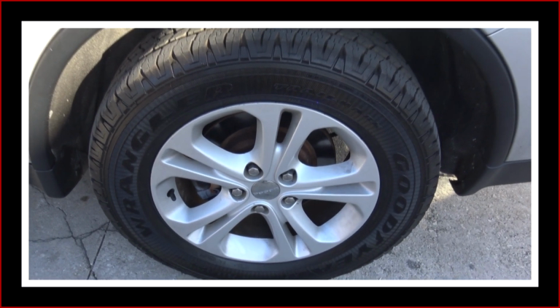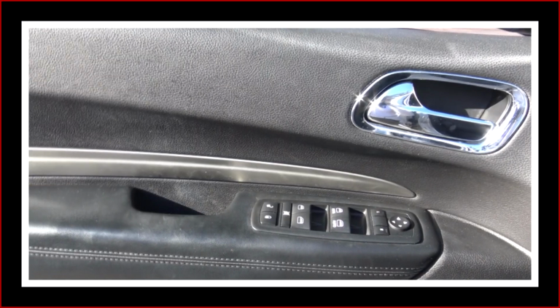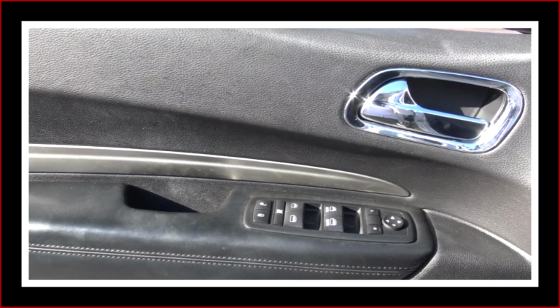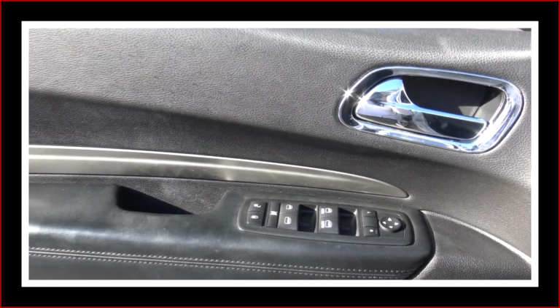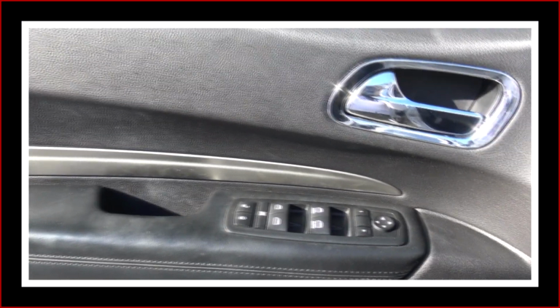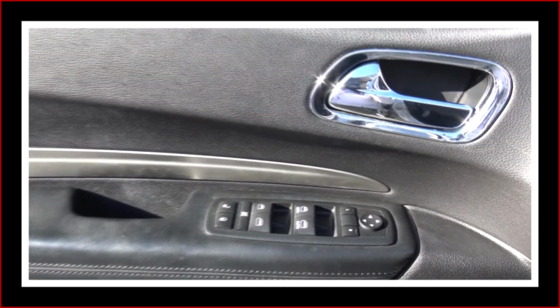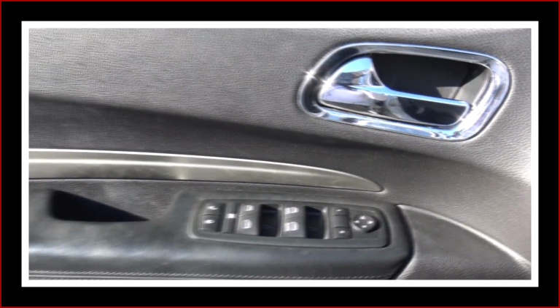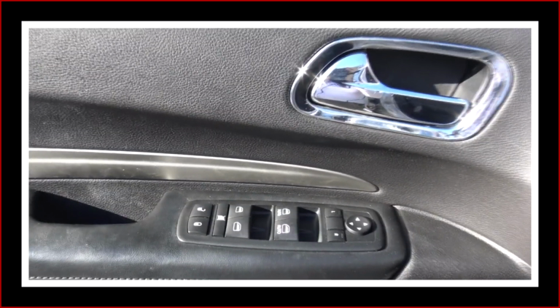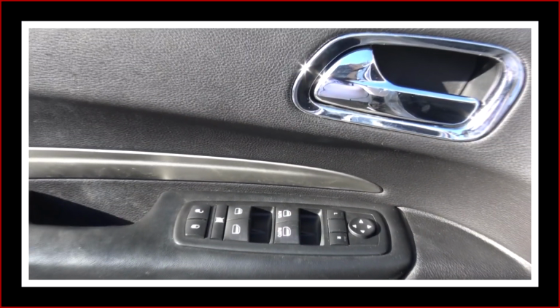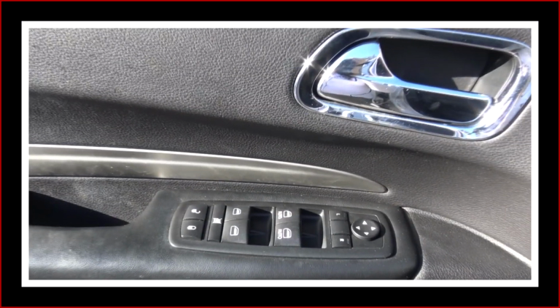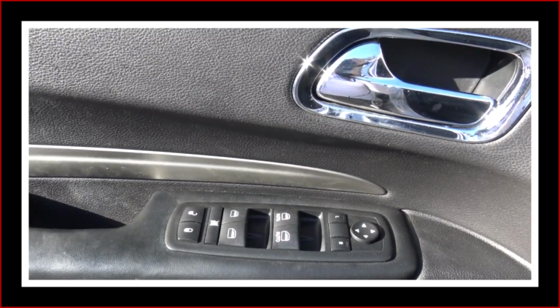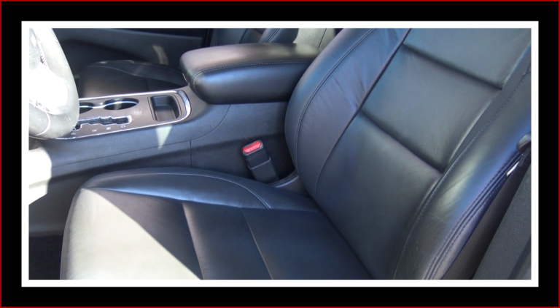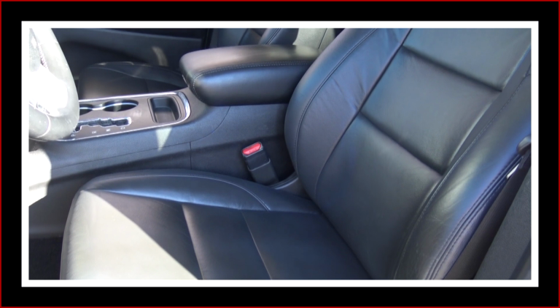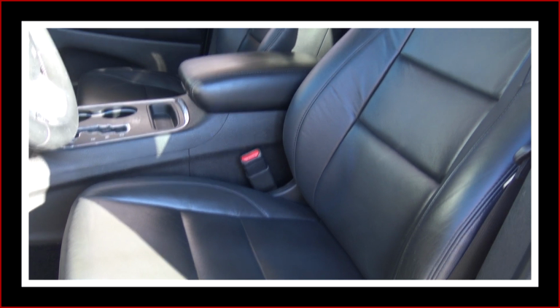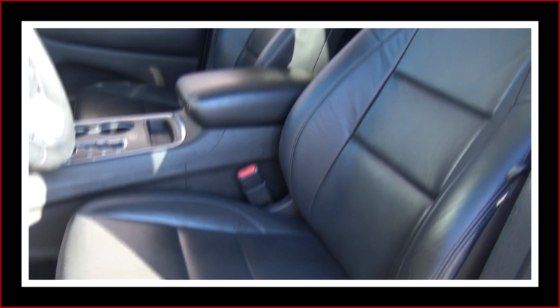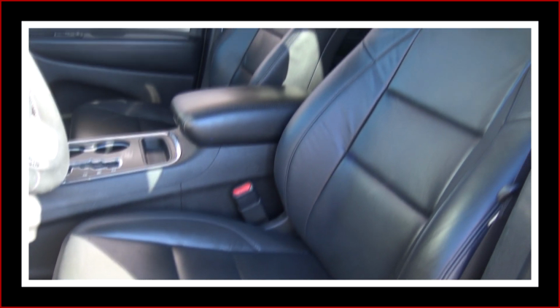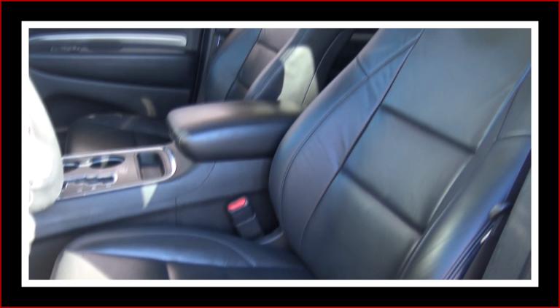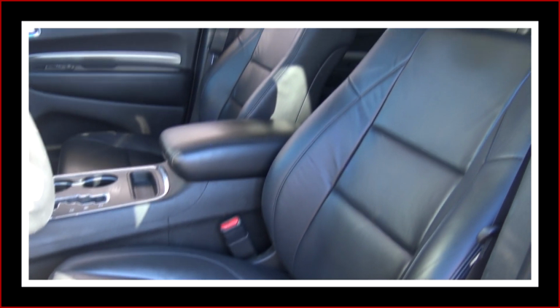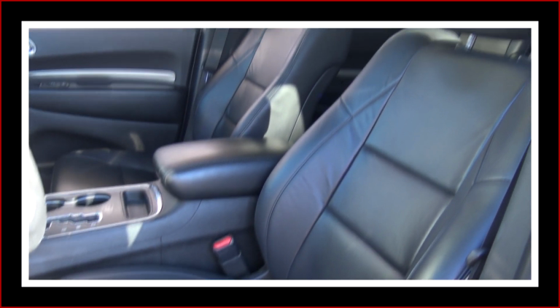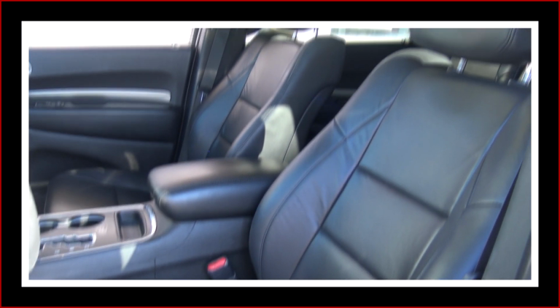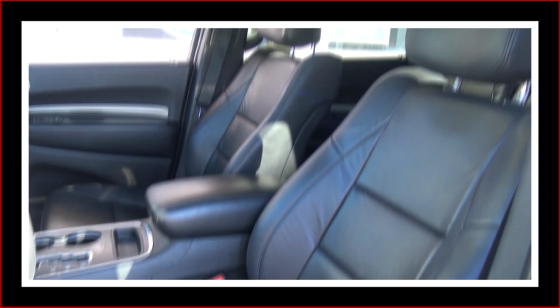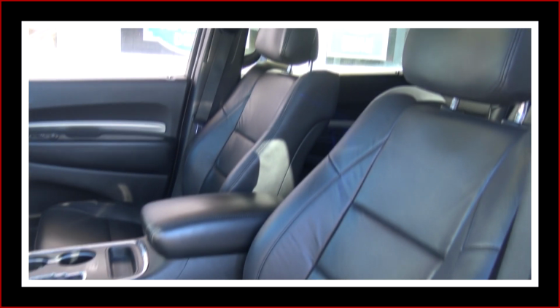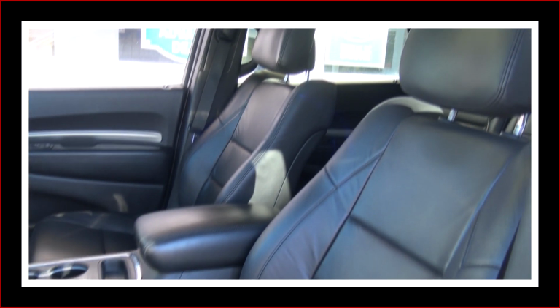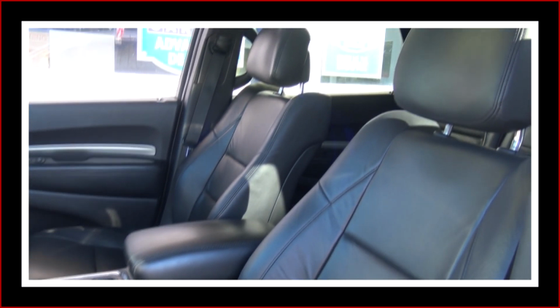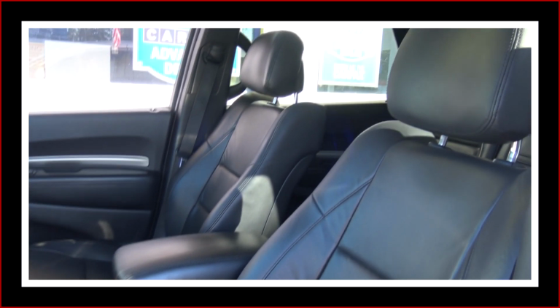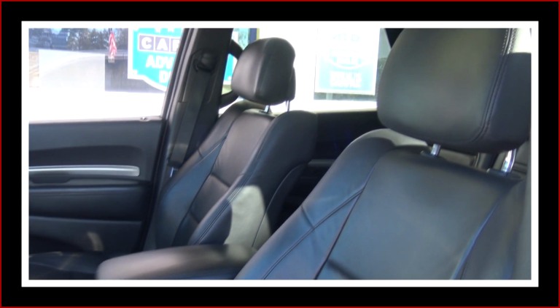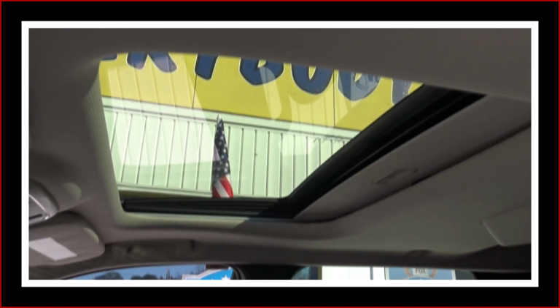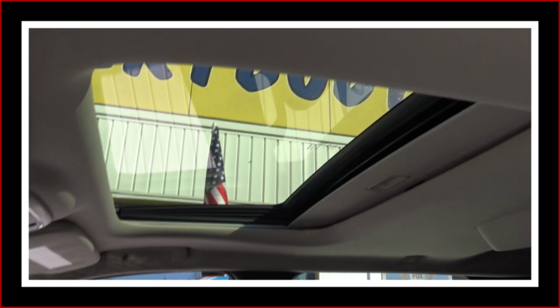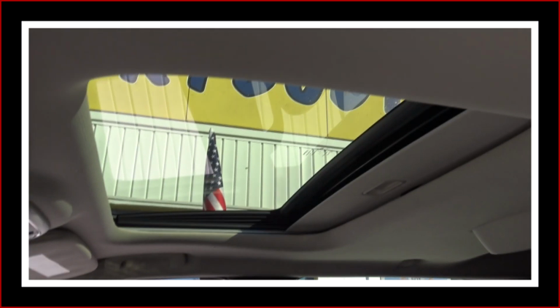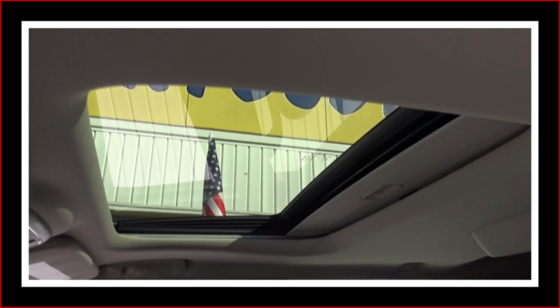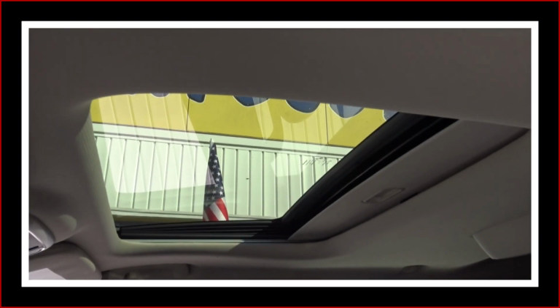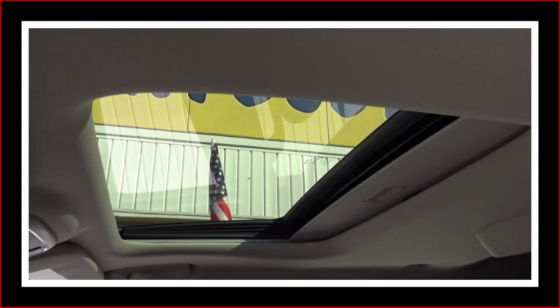It's got power windows, power locks, and power mirrors. The black leather interior is in awesome shape — there's no rips, there's no tears. It's got a full sliding power sunroof.